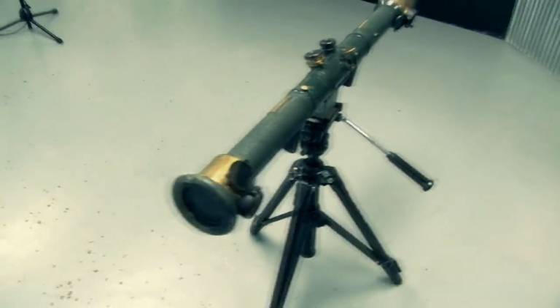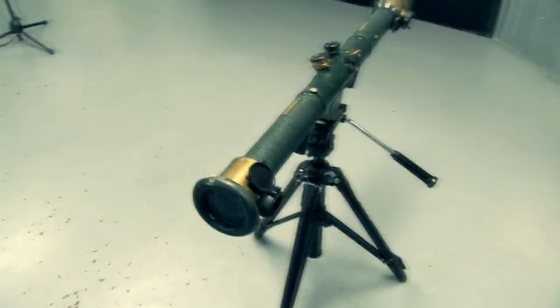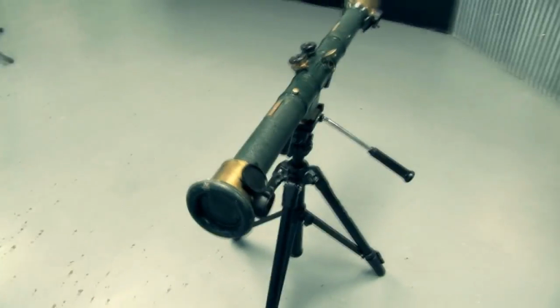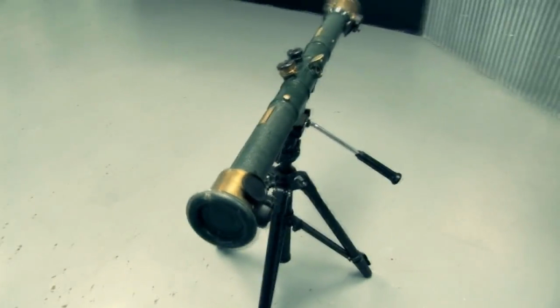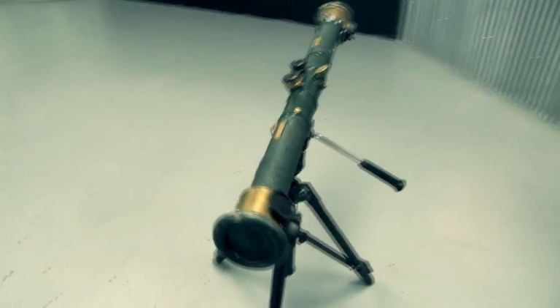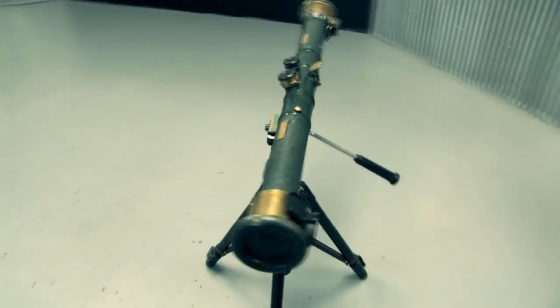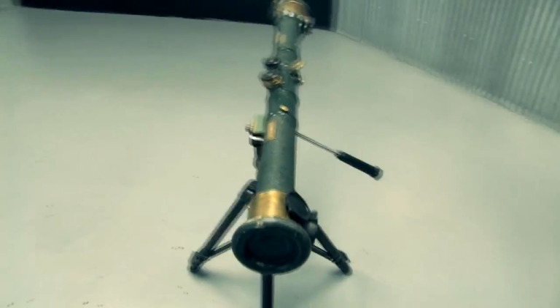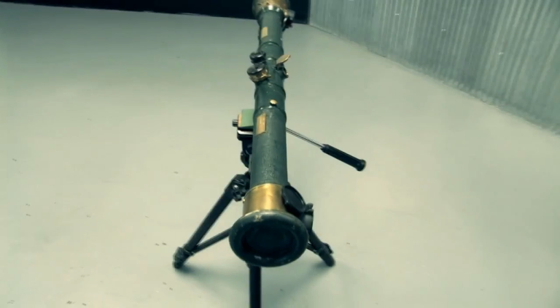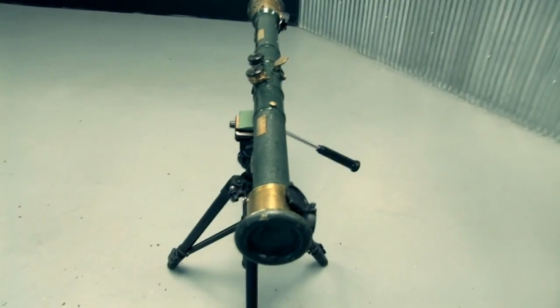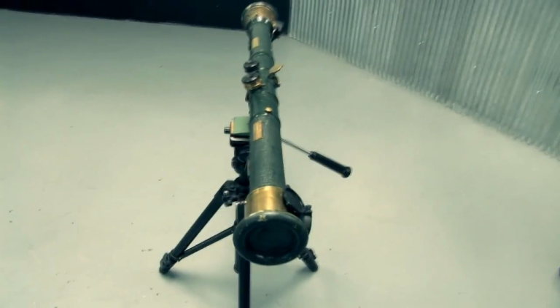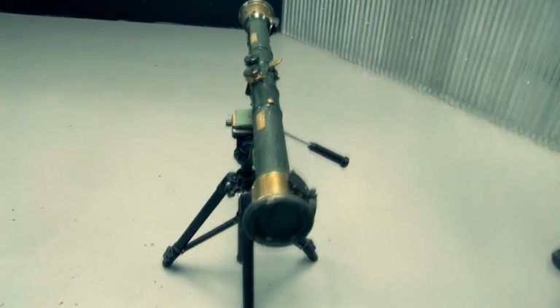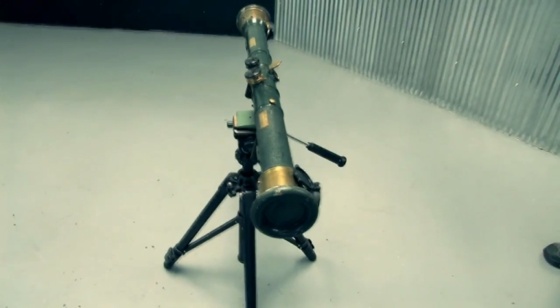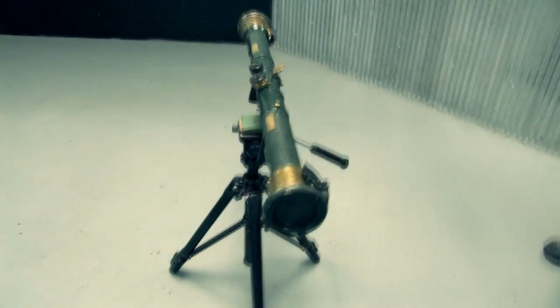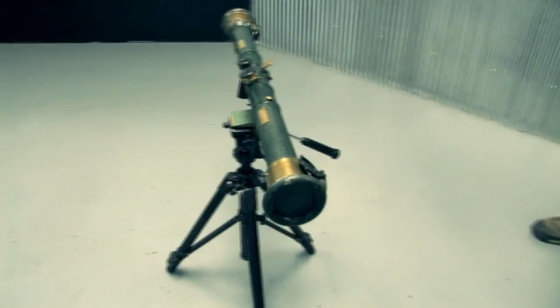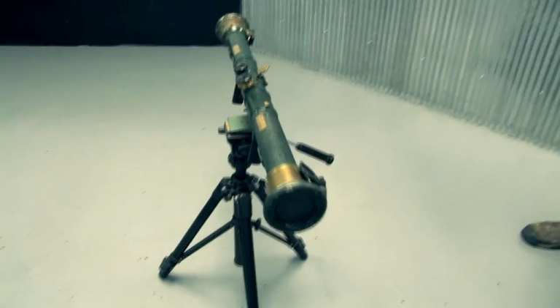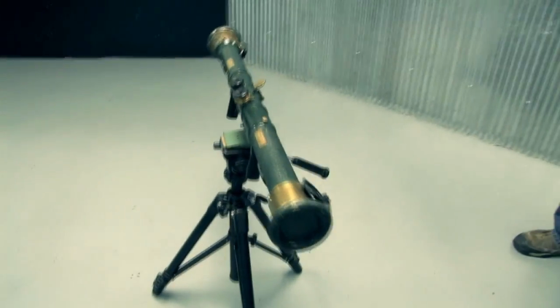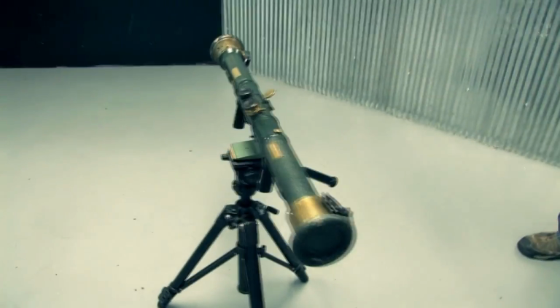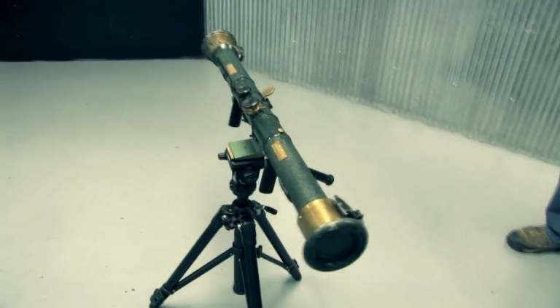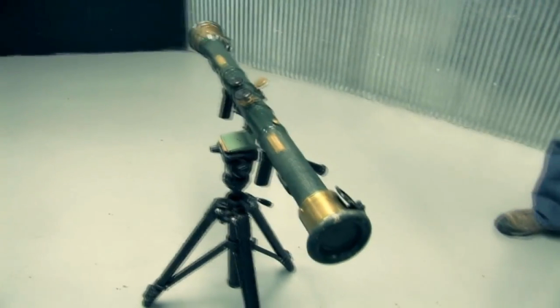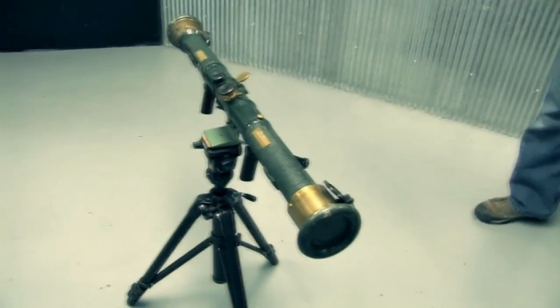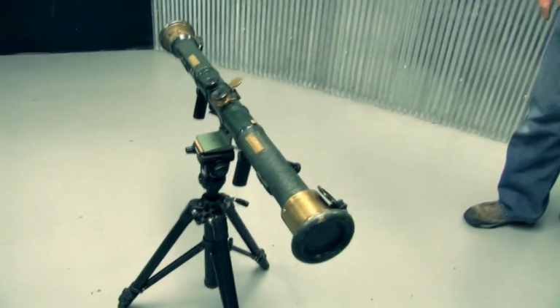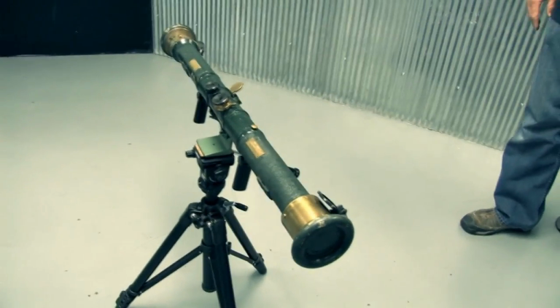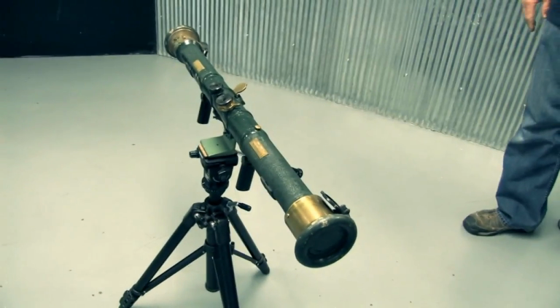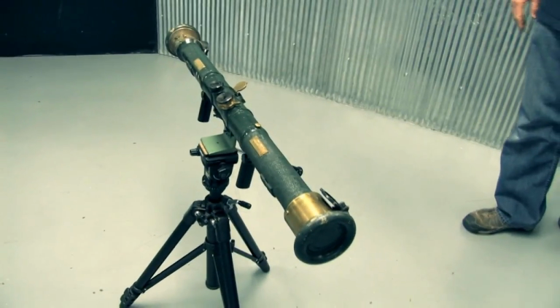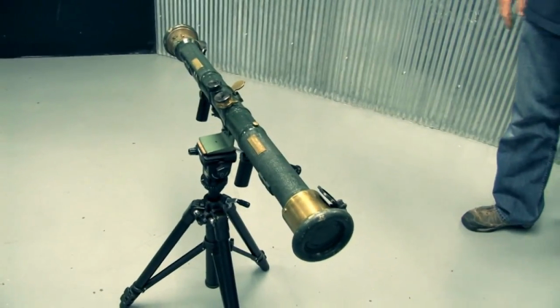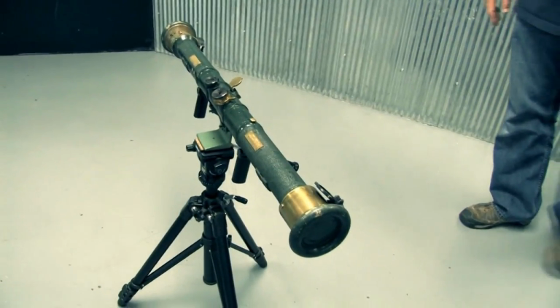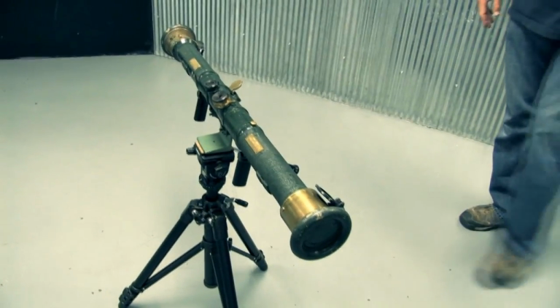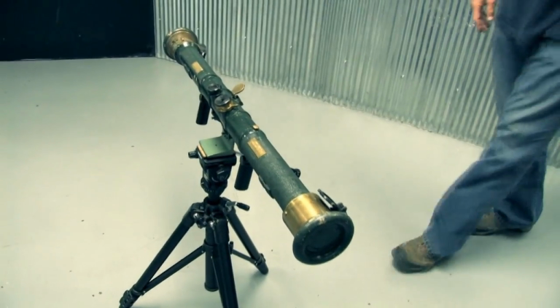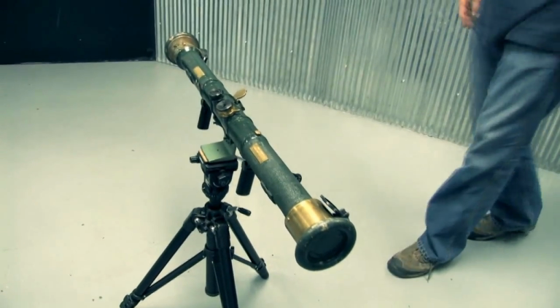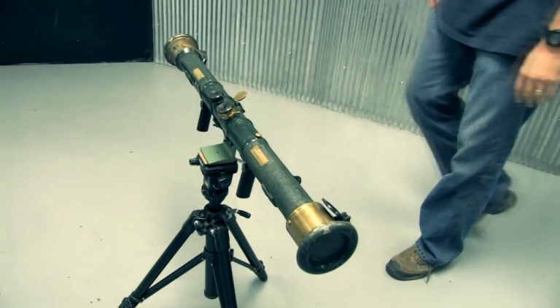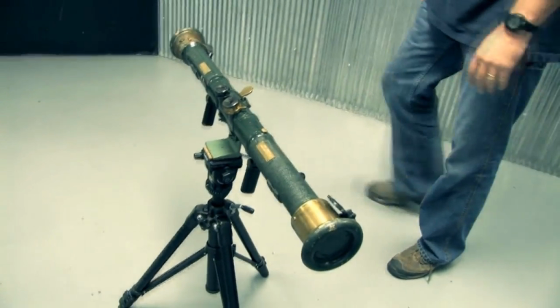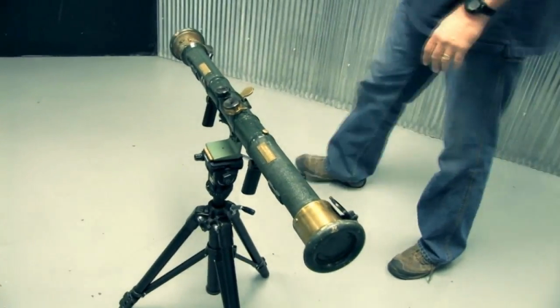Cool. You can also use it as a weapon — in close quarters.